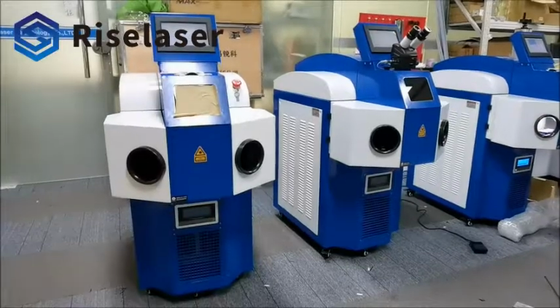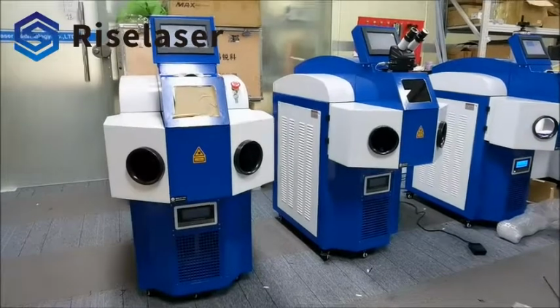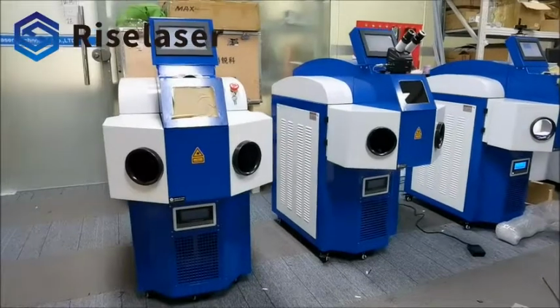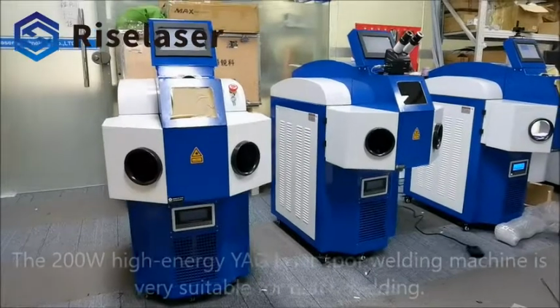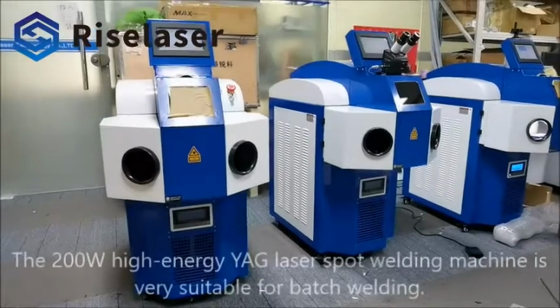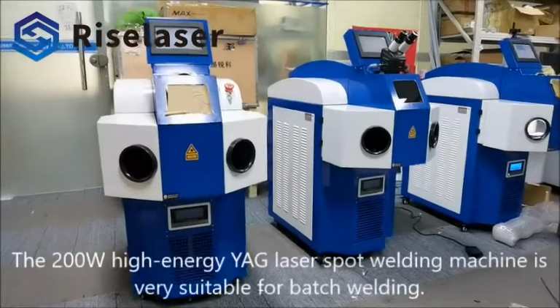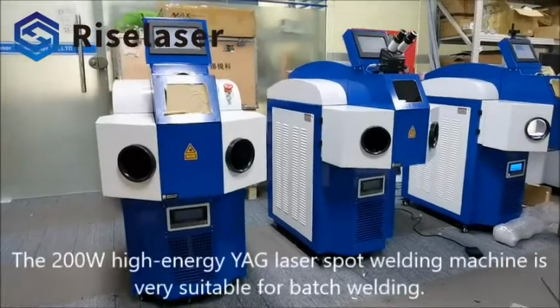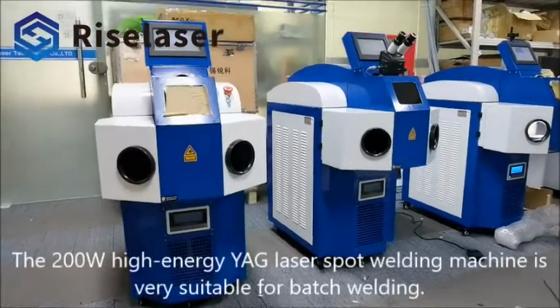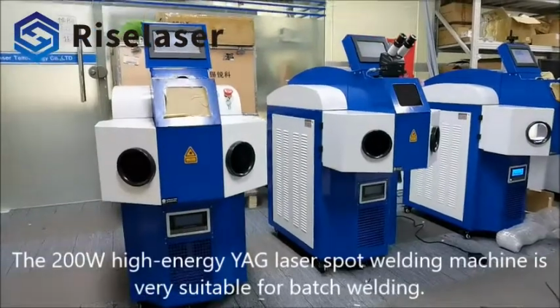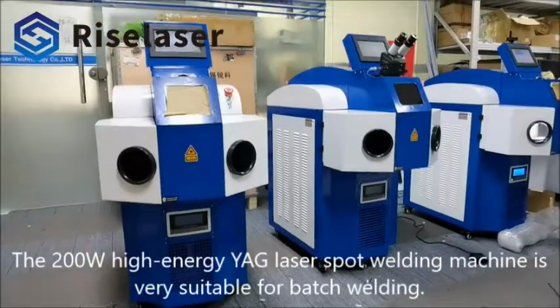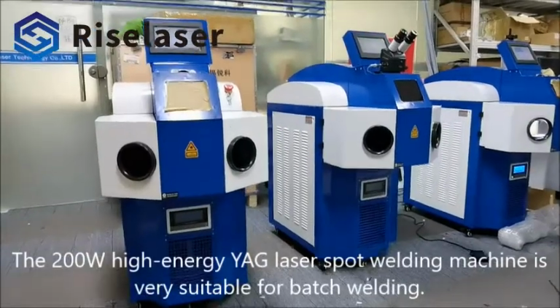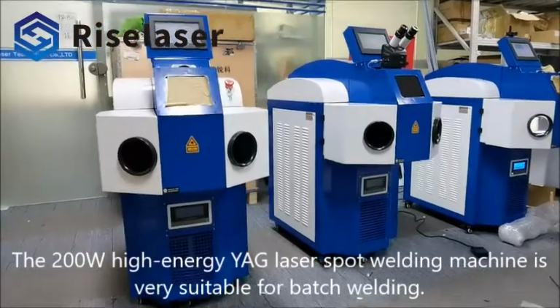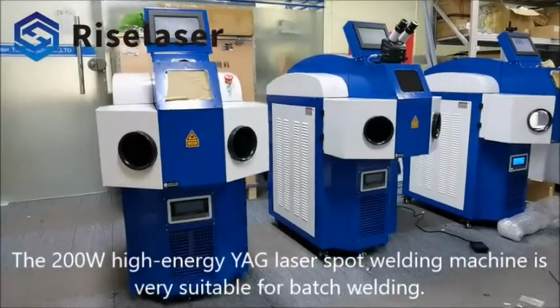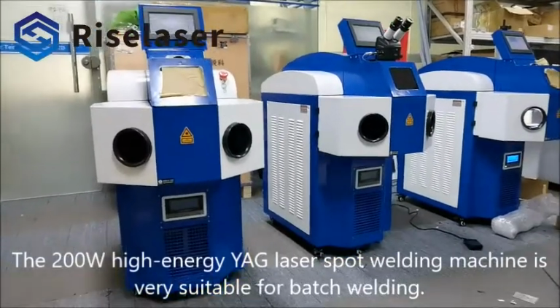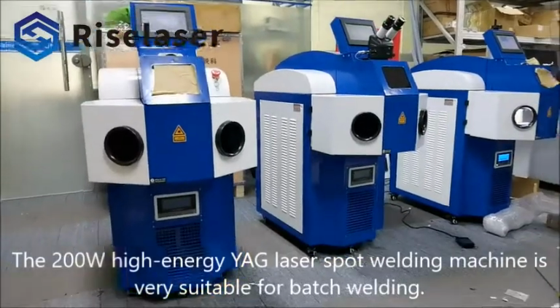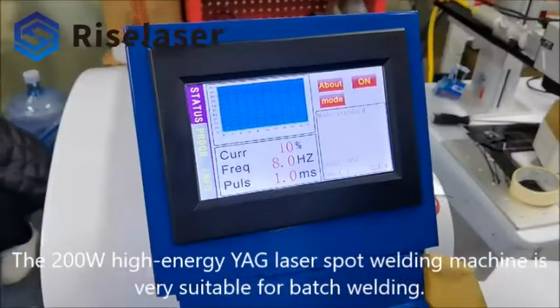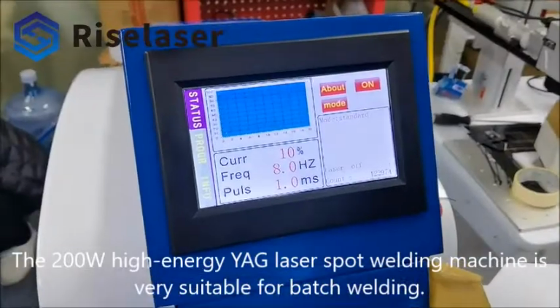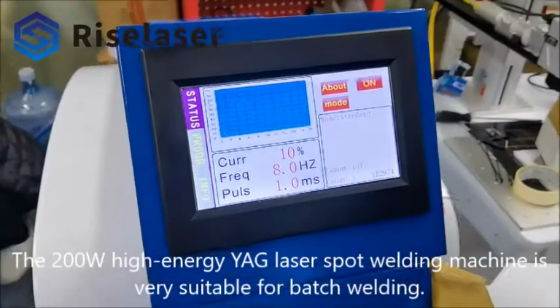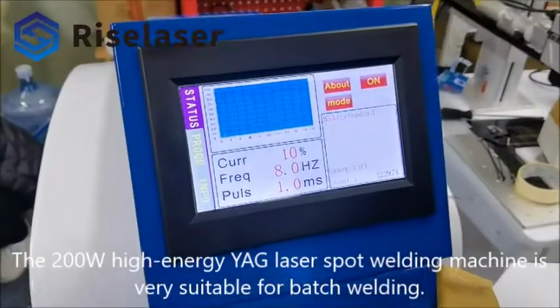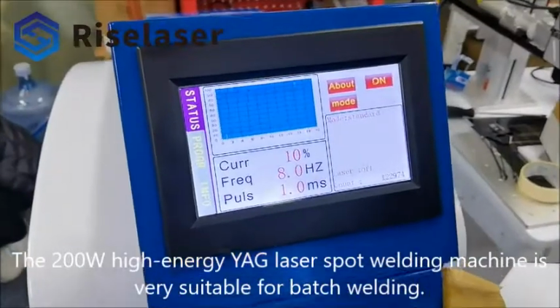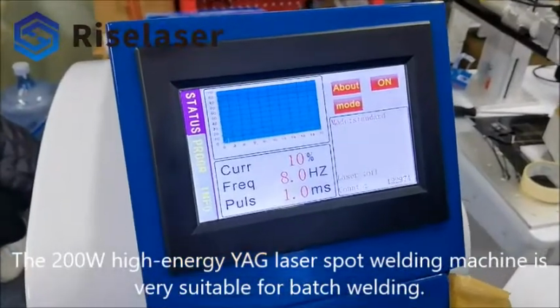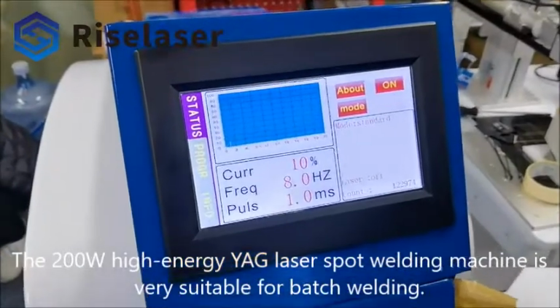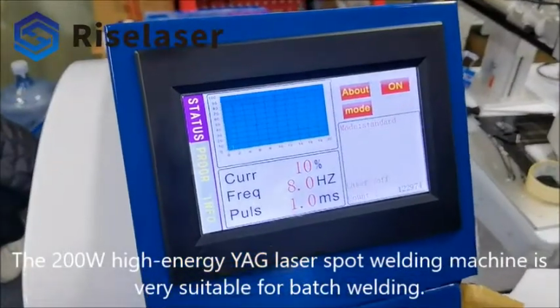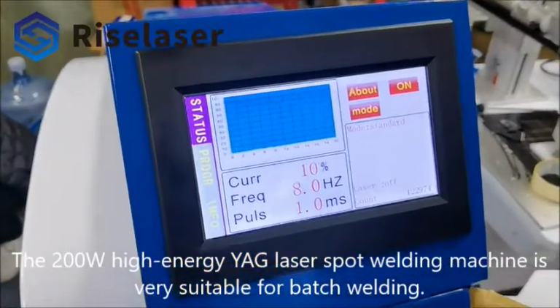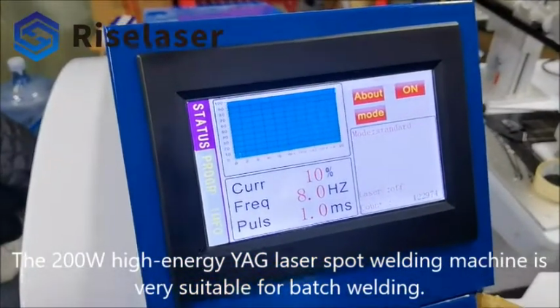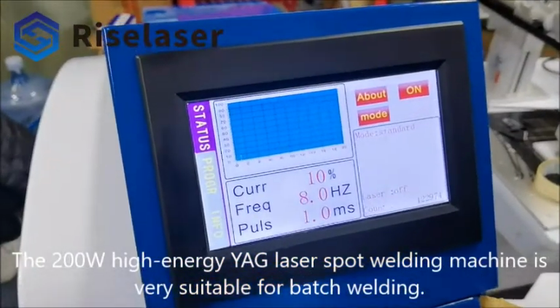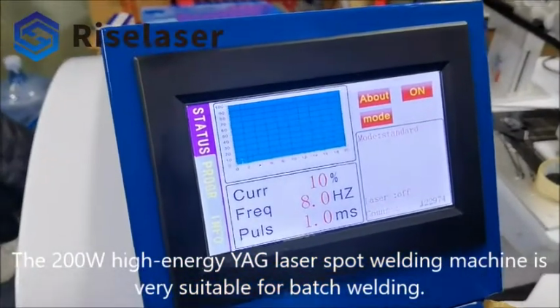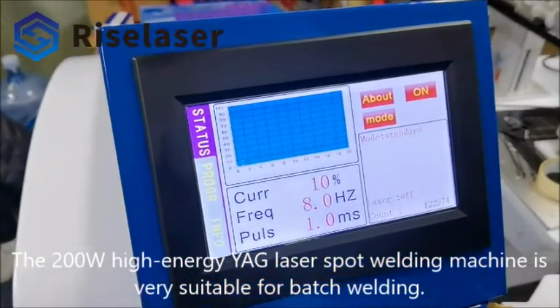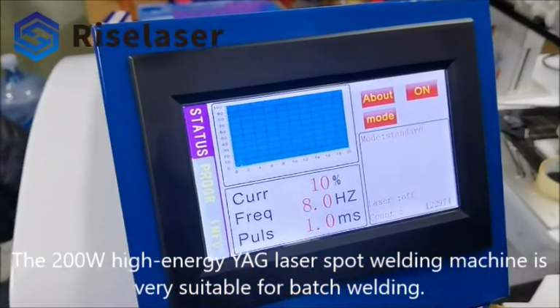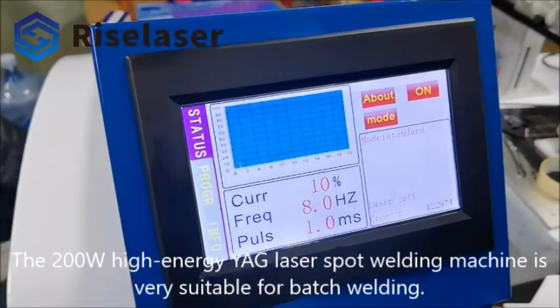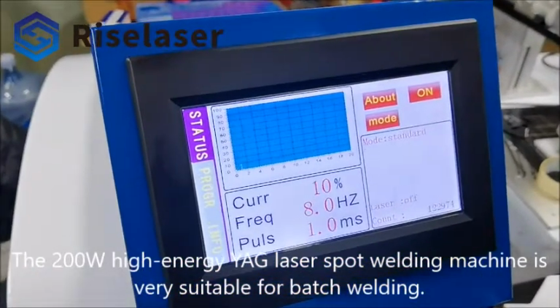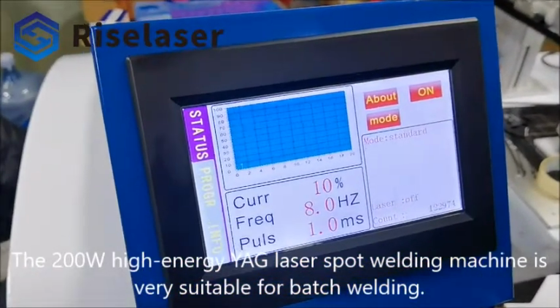The 200 Watt high-energy YAG laser spot welding machine is very suitable for batch welding.